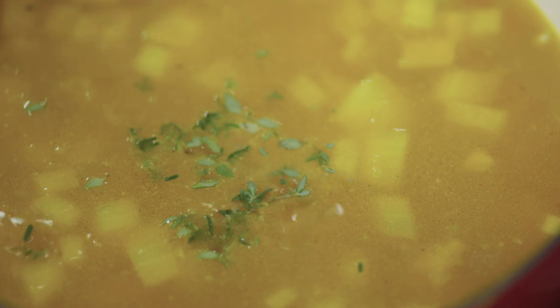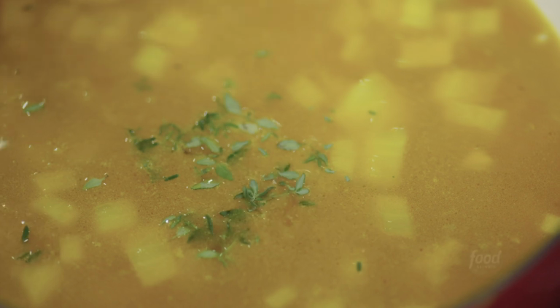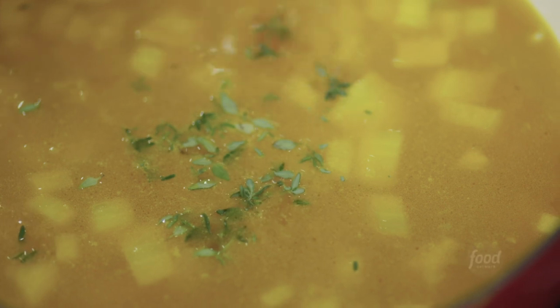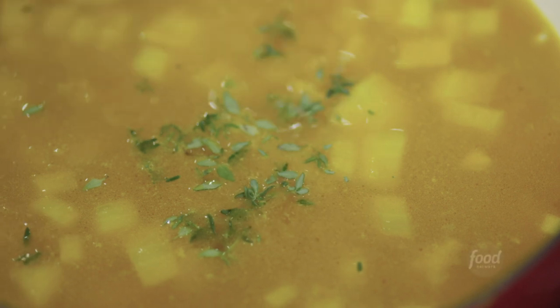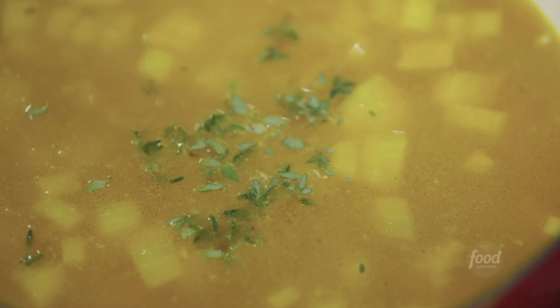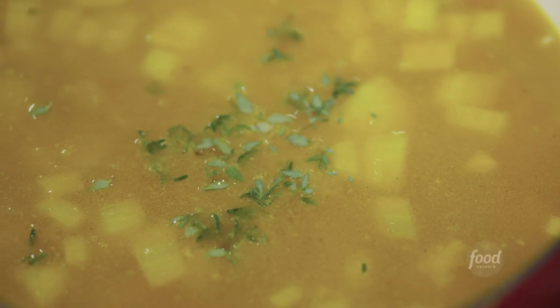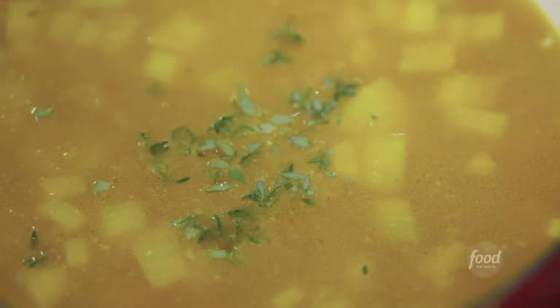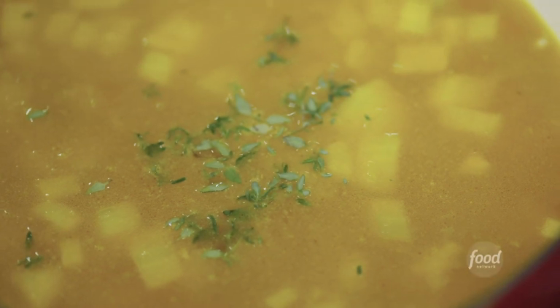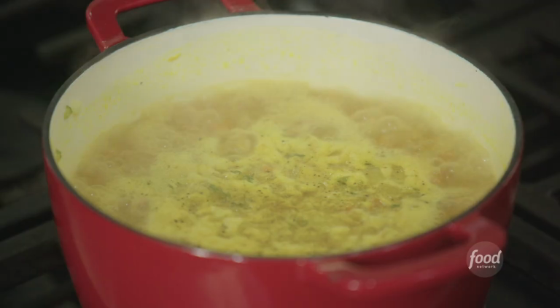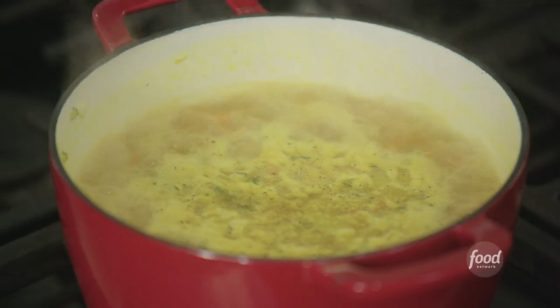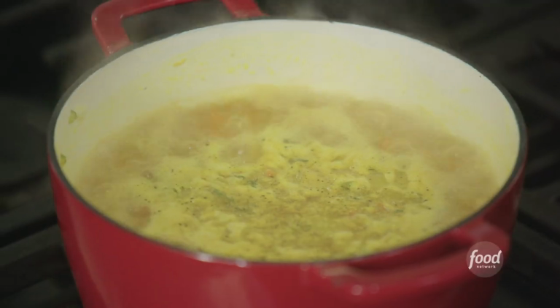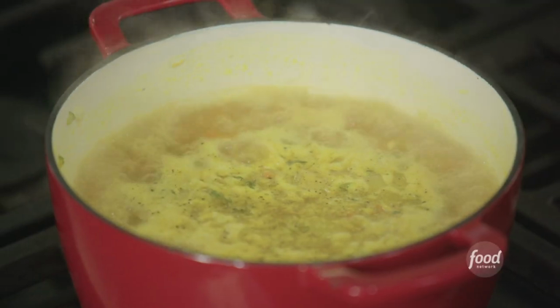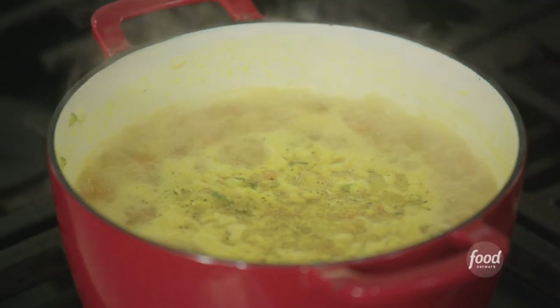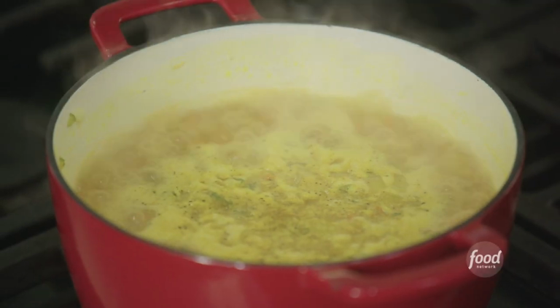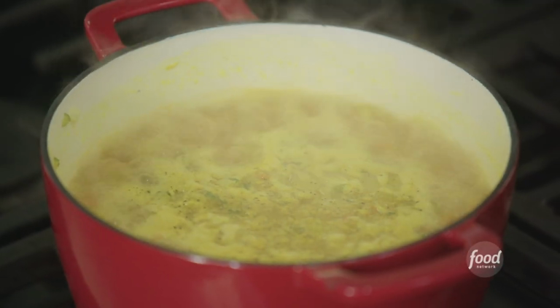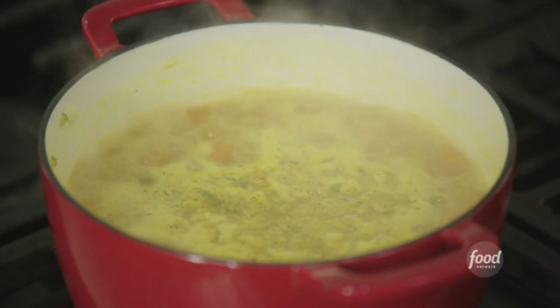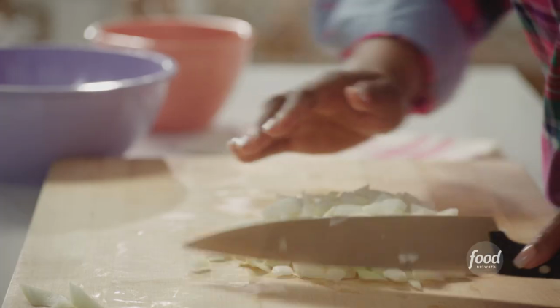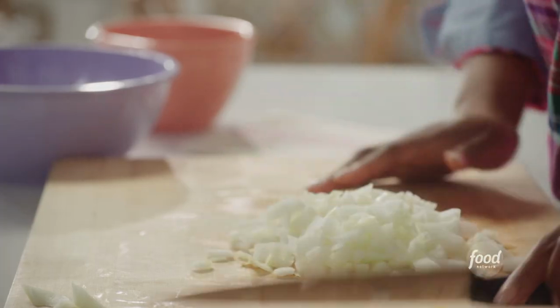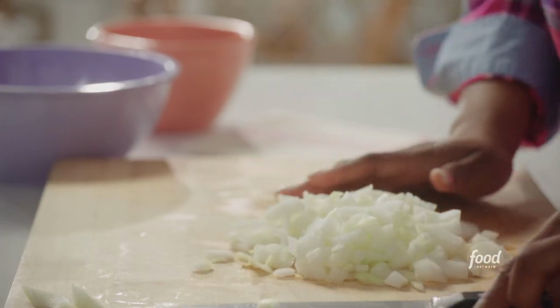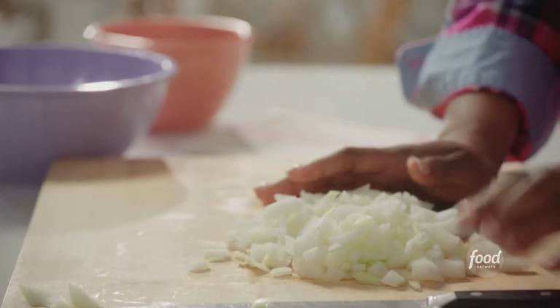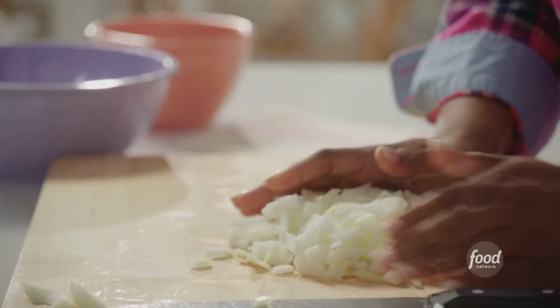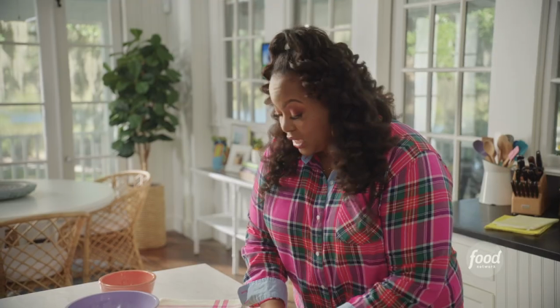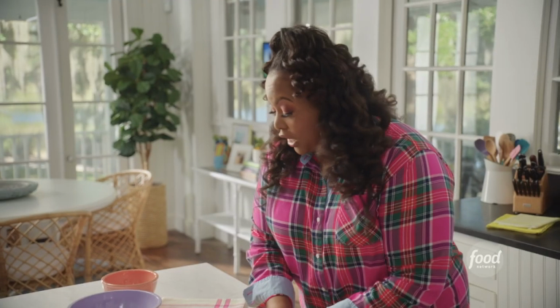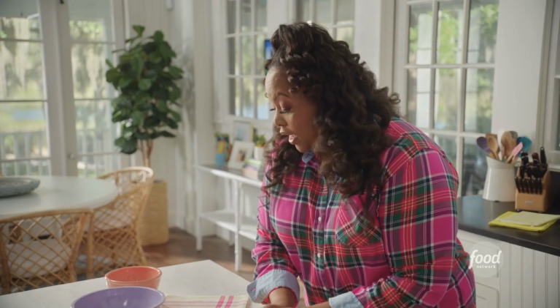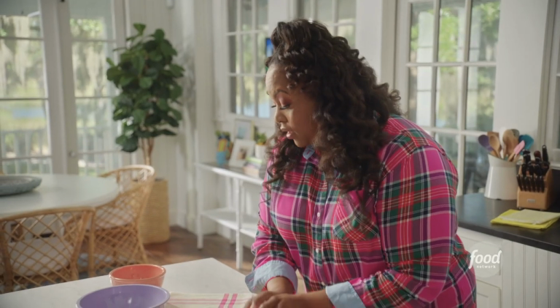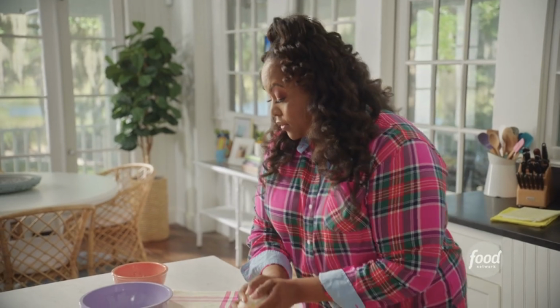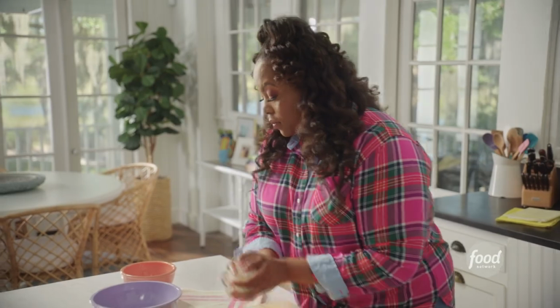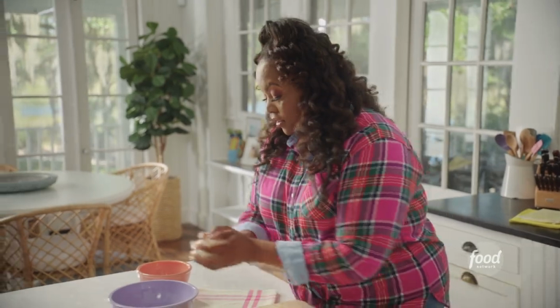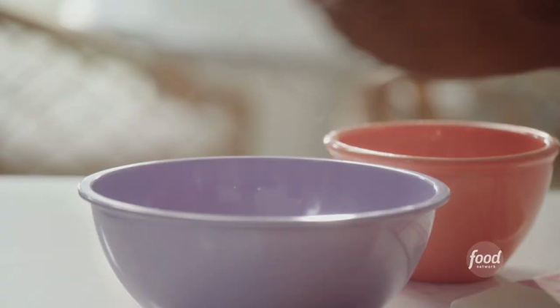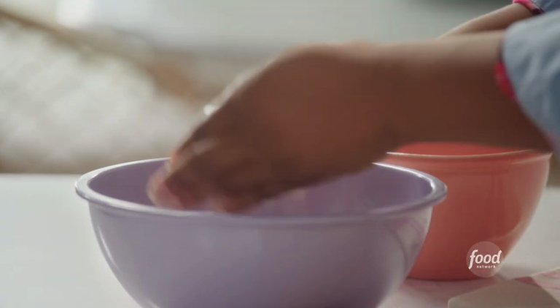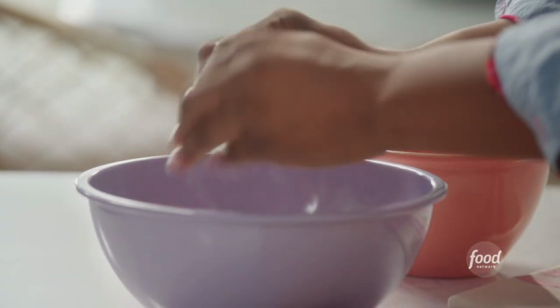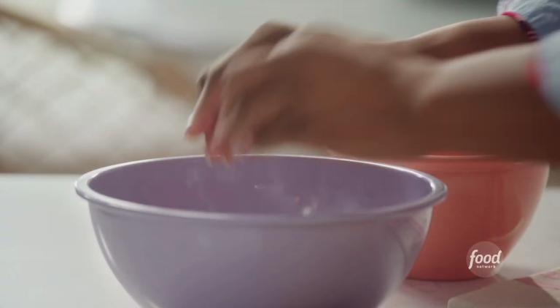A warm and comforting yellow split pea soup. I've chopped one yellow onion and I'm just going to put this in my bowl.